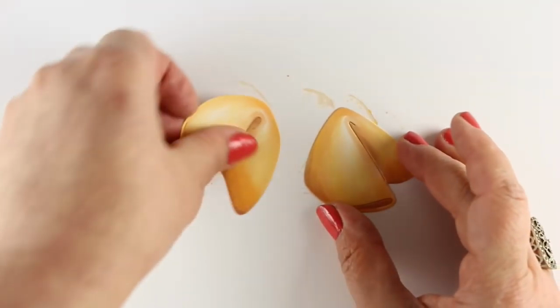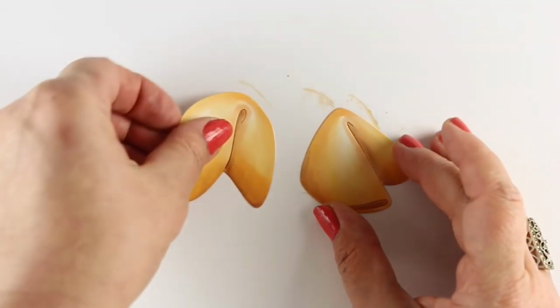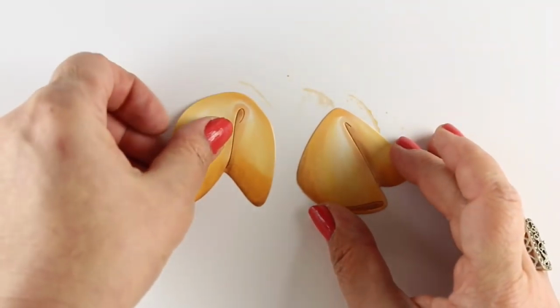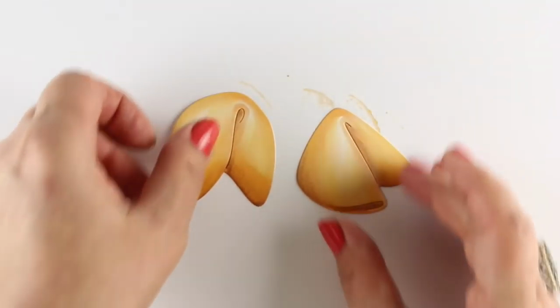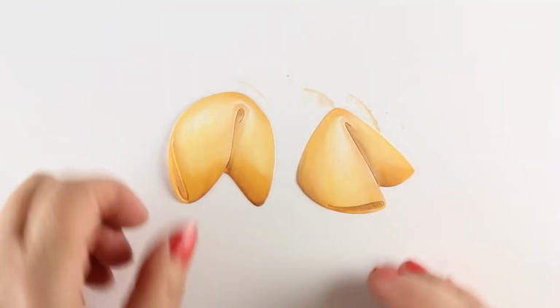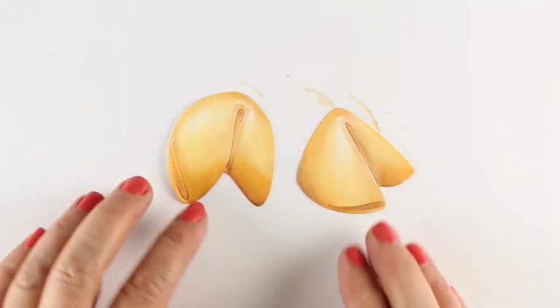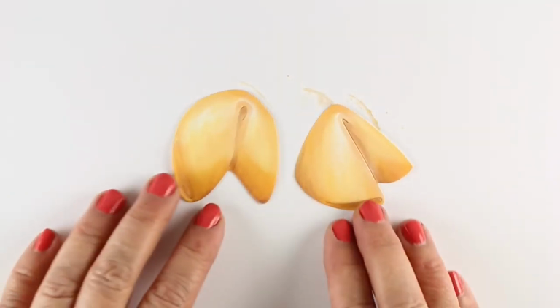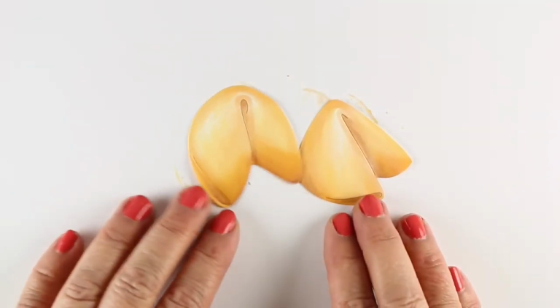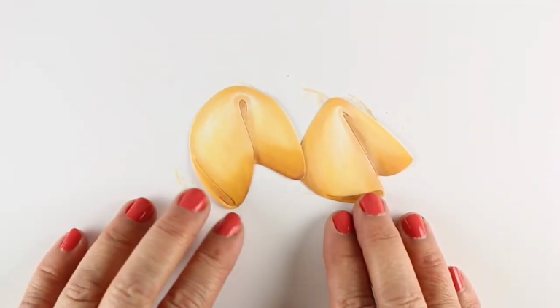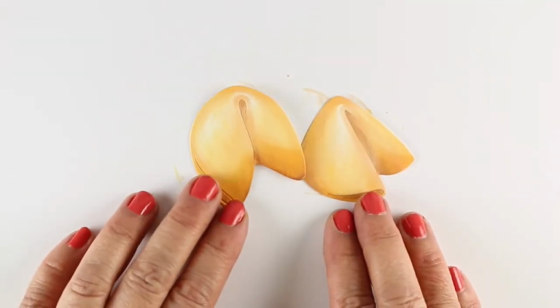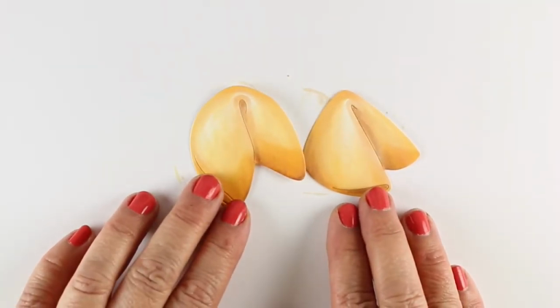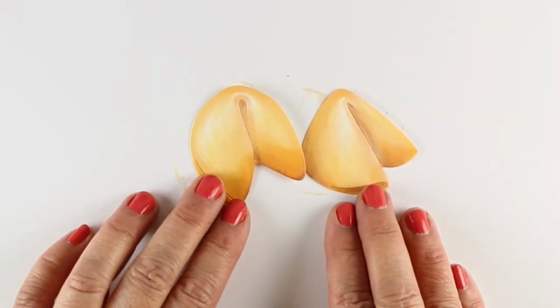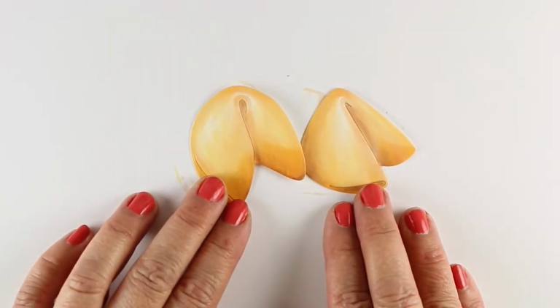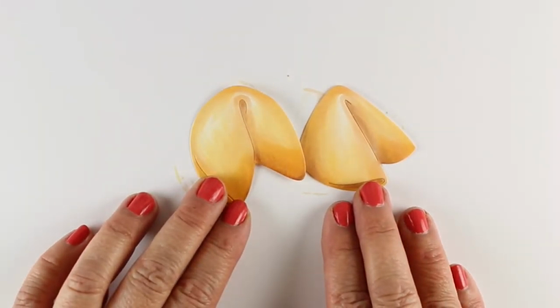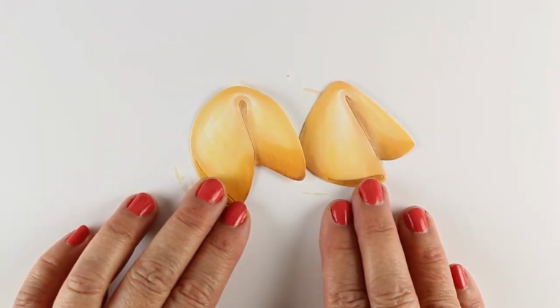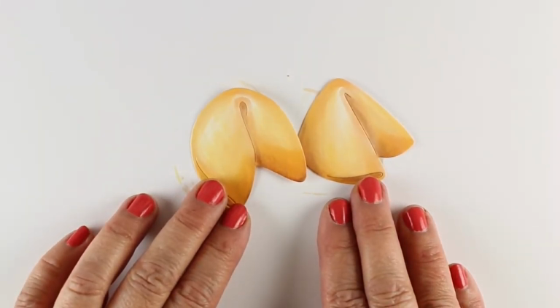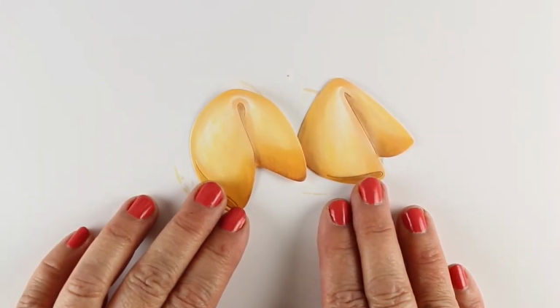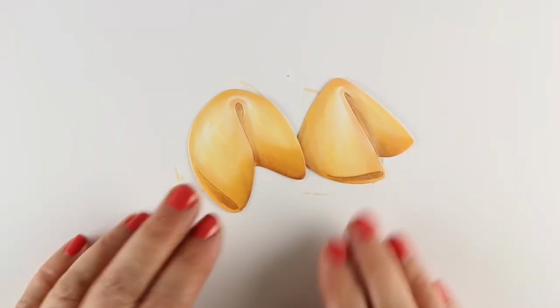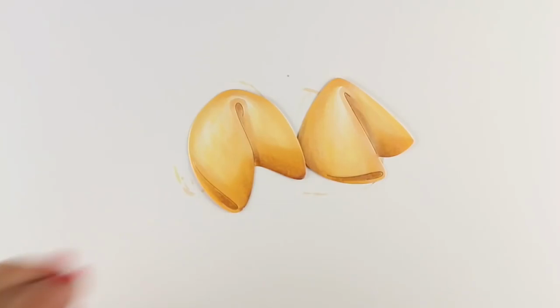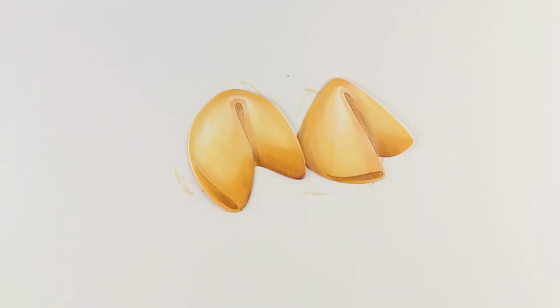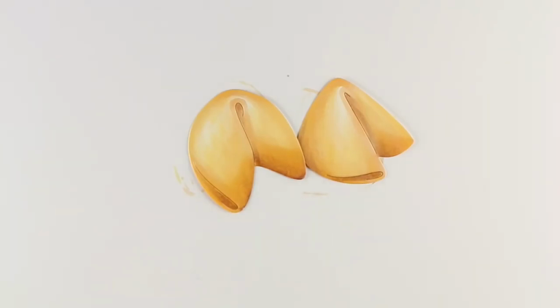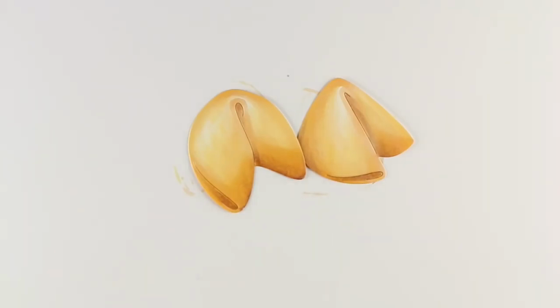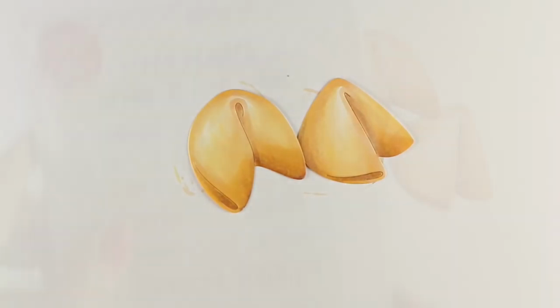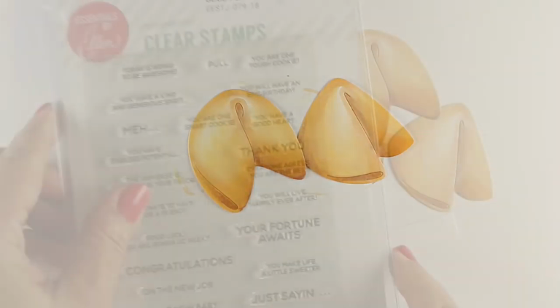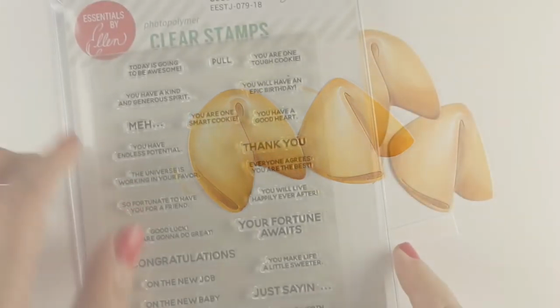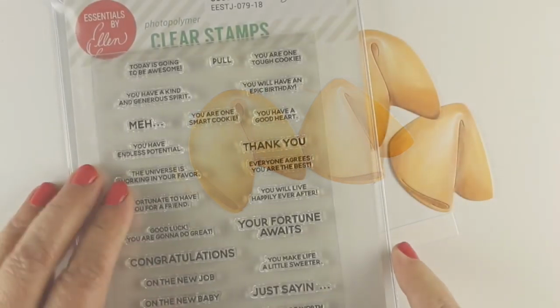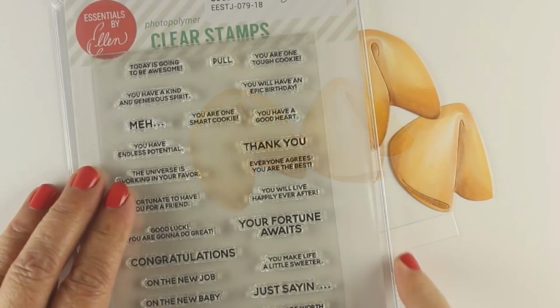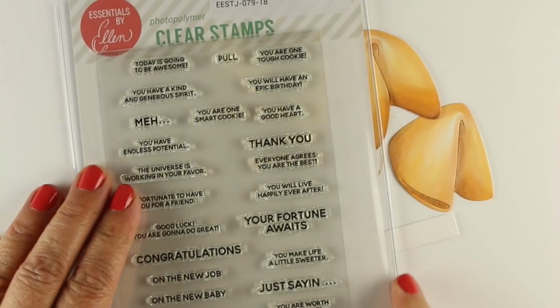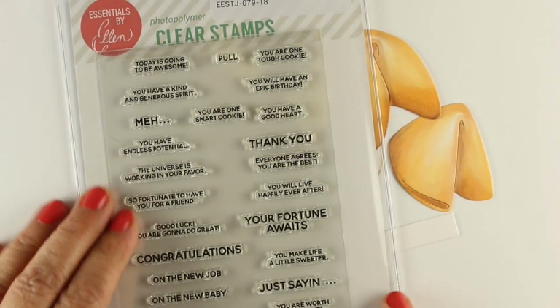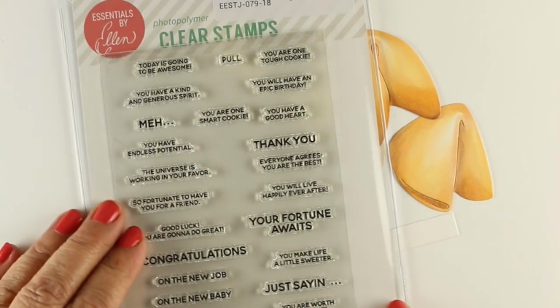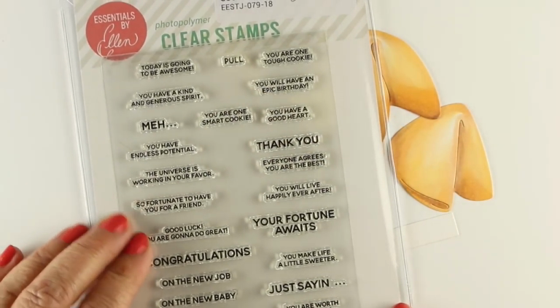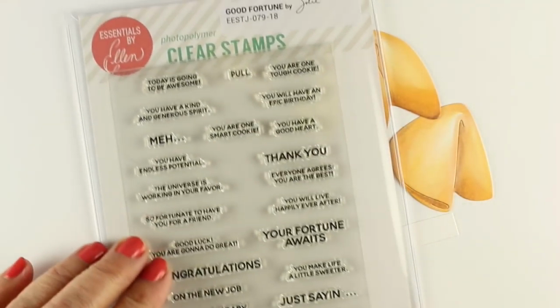Look how realistic they look! Isn't that cool? Pretty nifty that you can make this look so real.